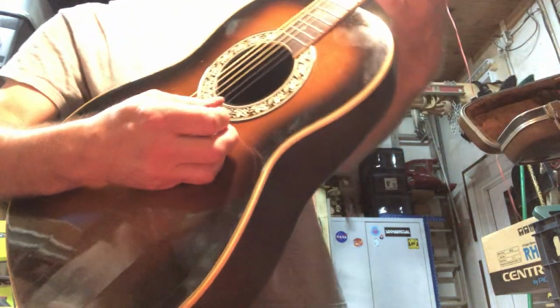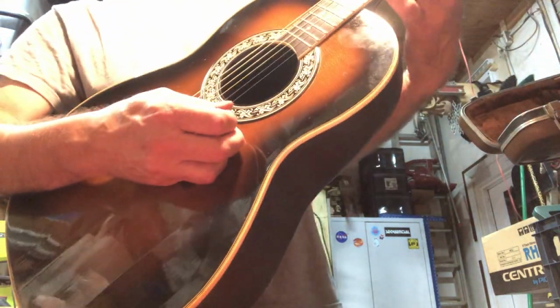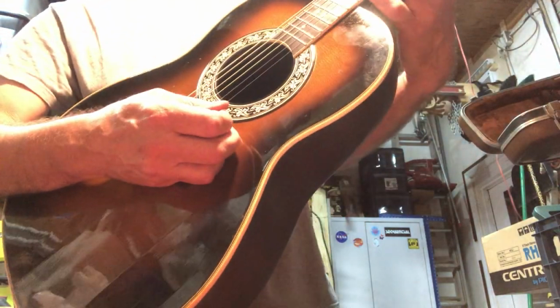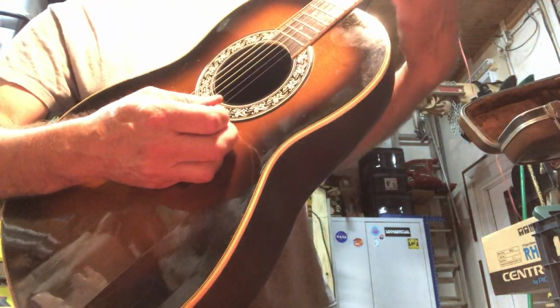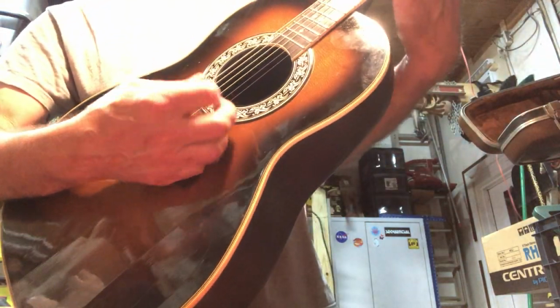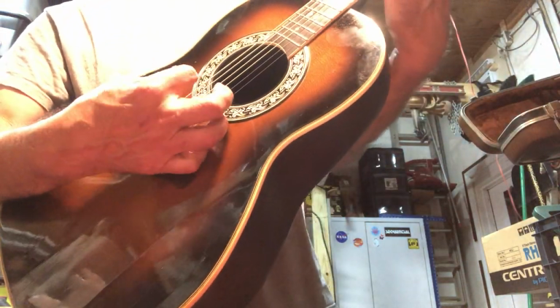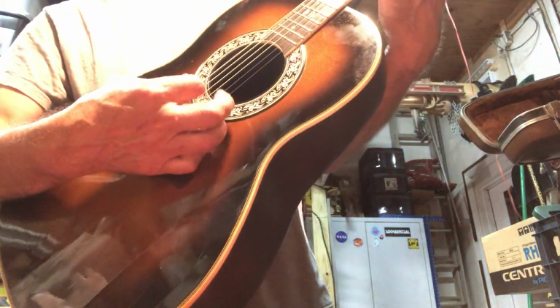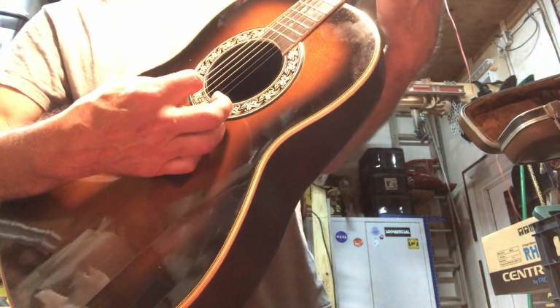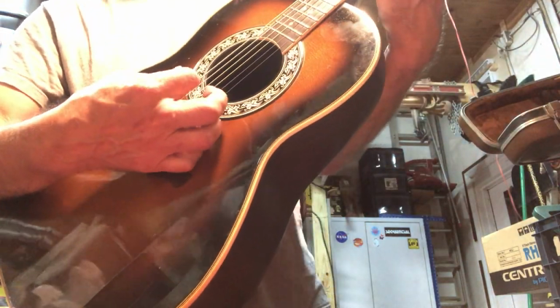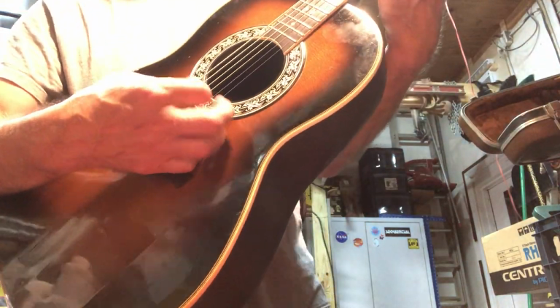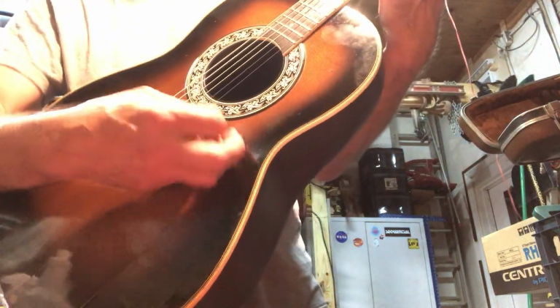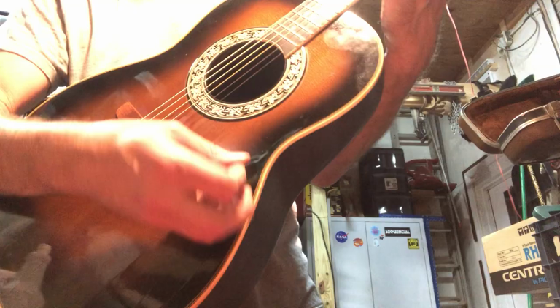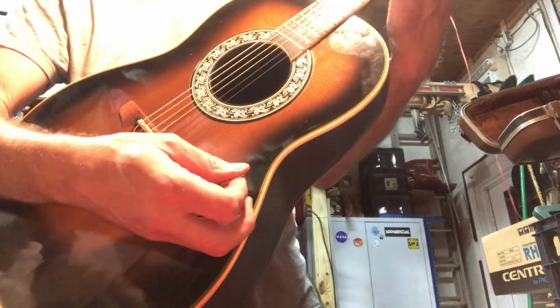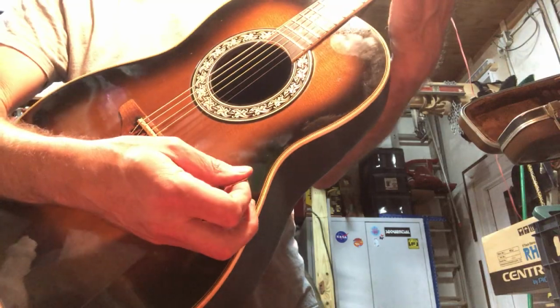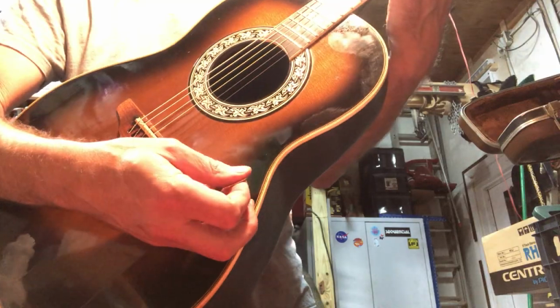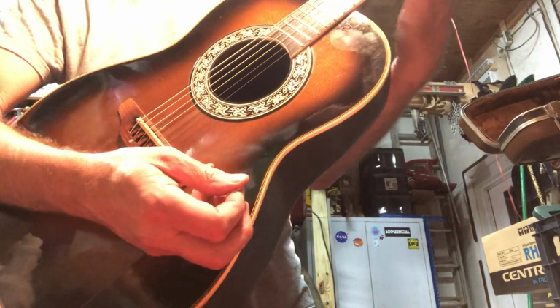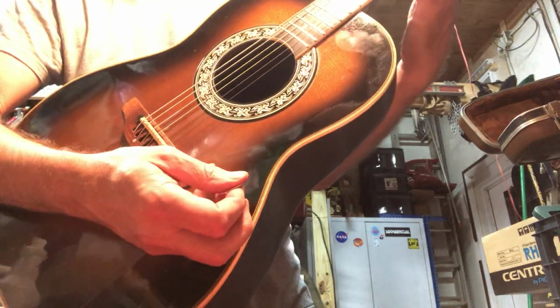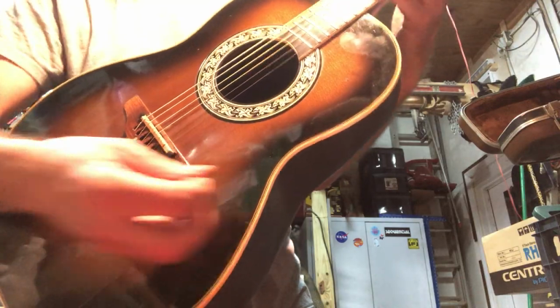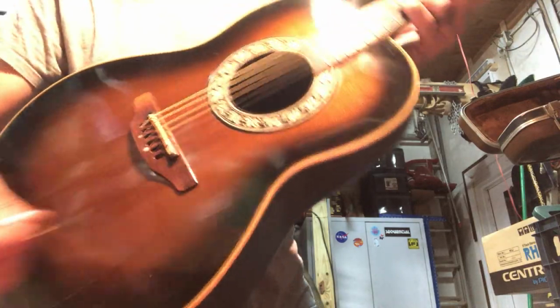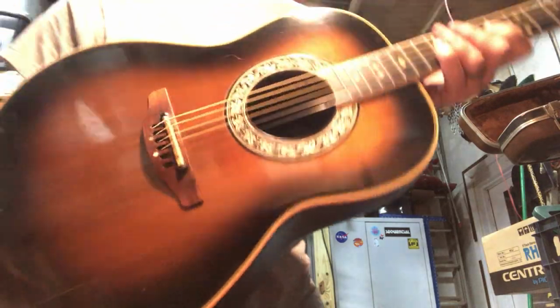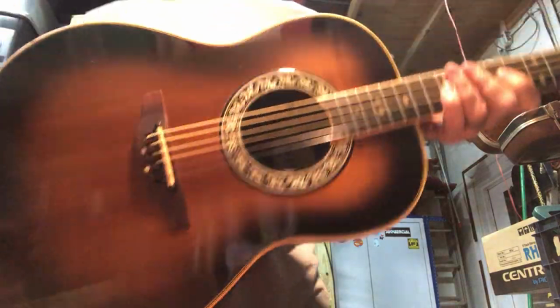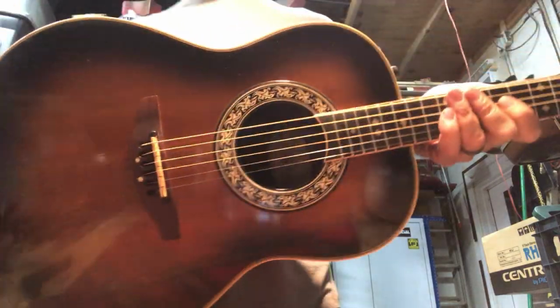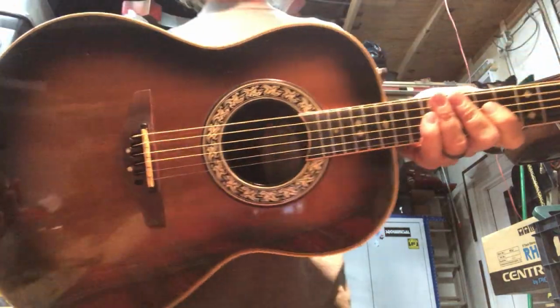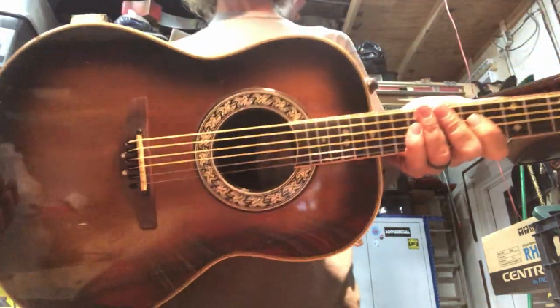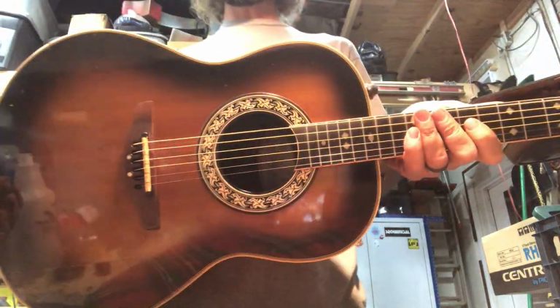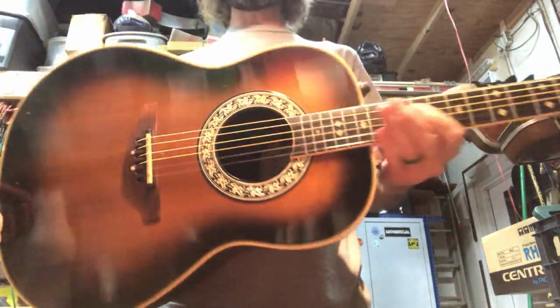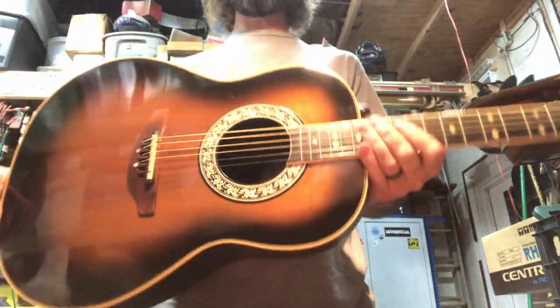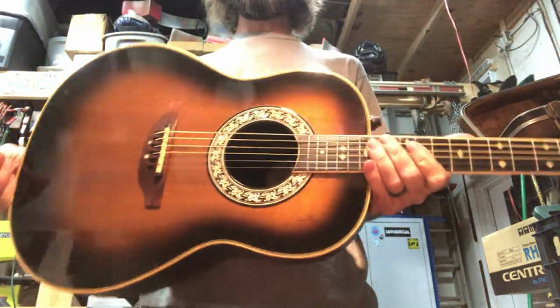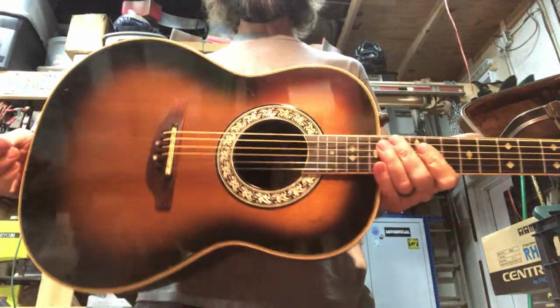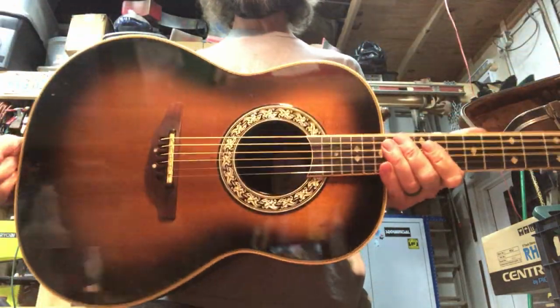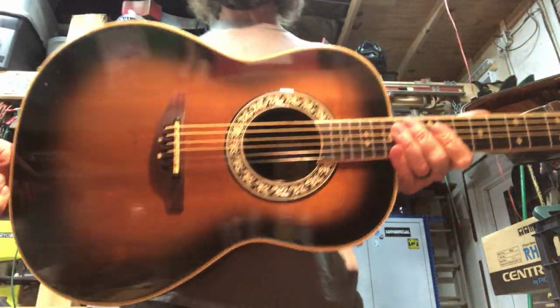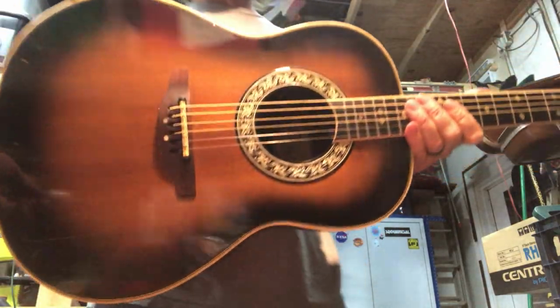Going out of tune because these are brand new strings. Alright, see you later.